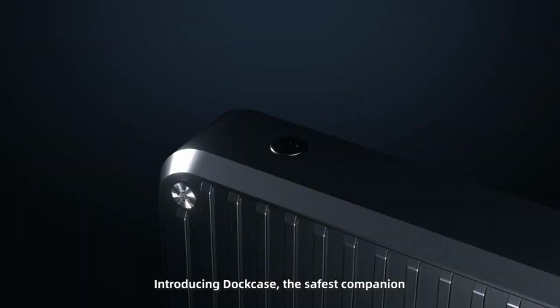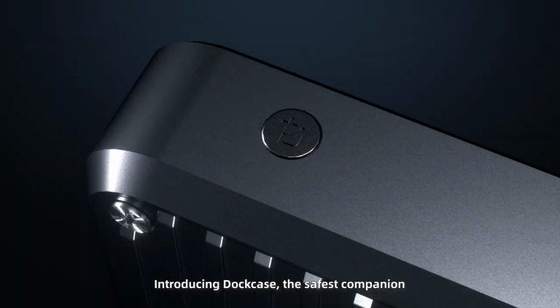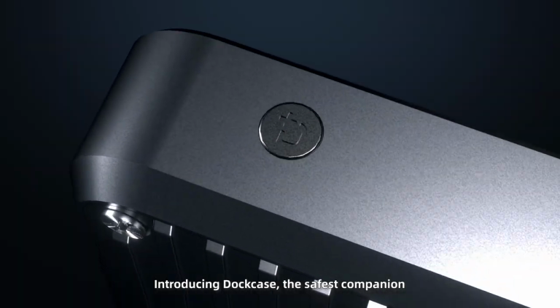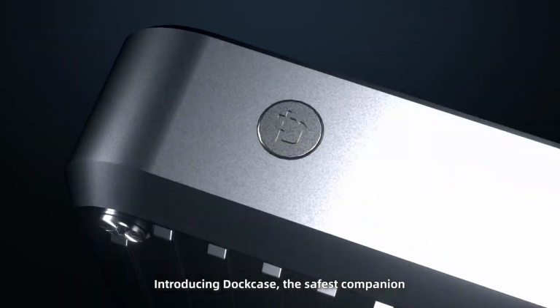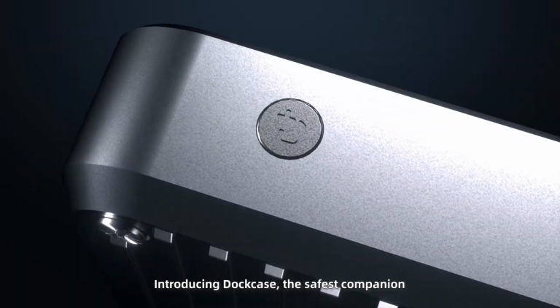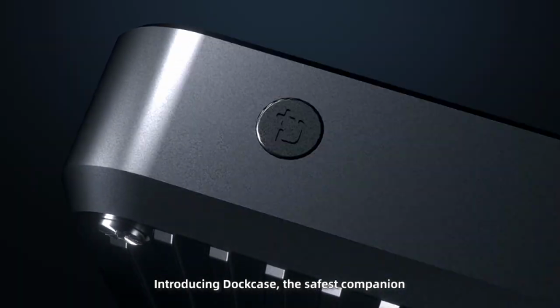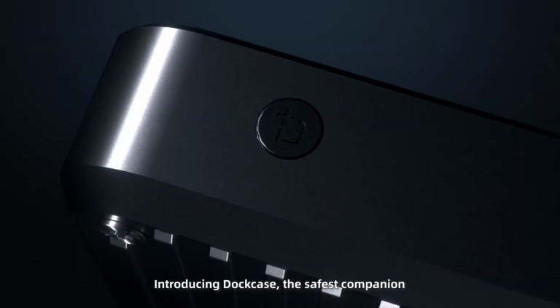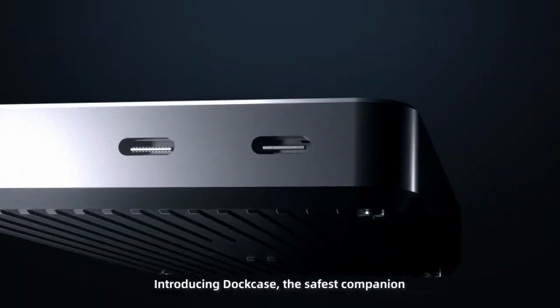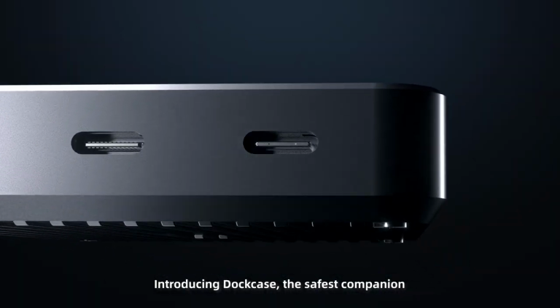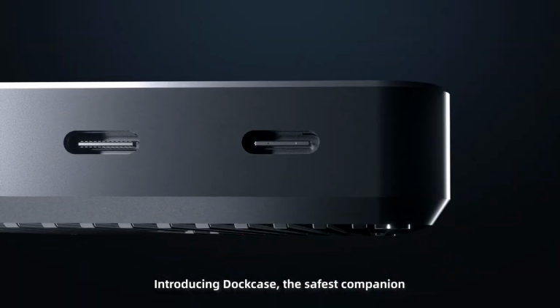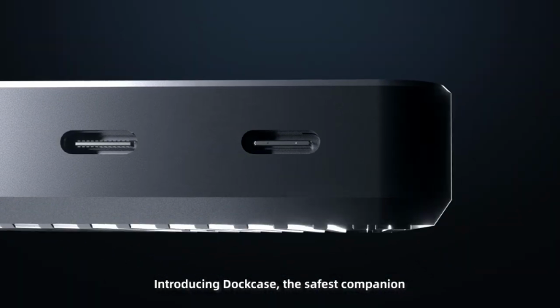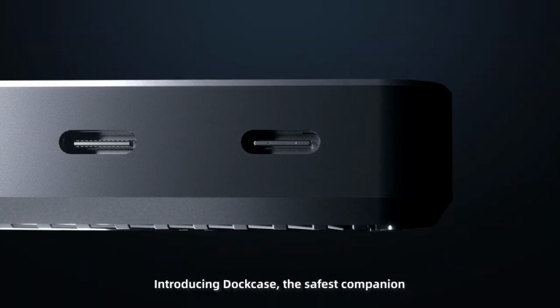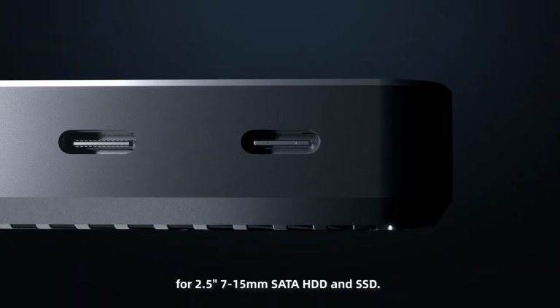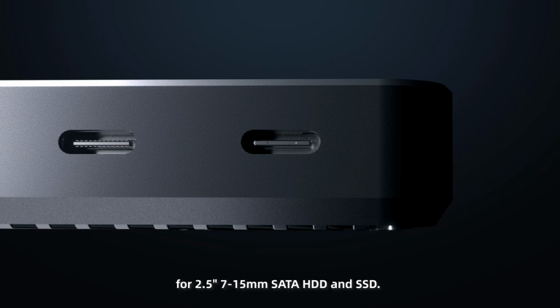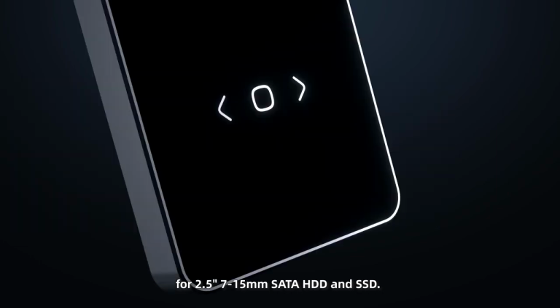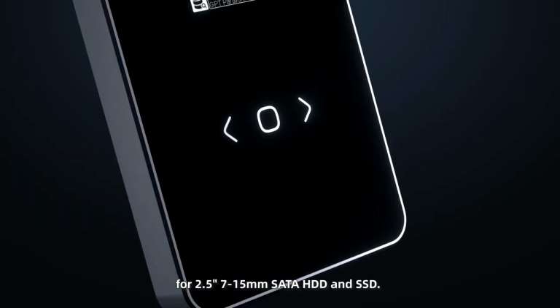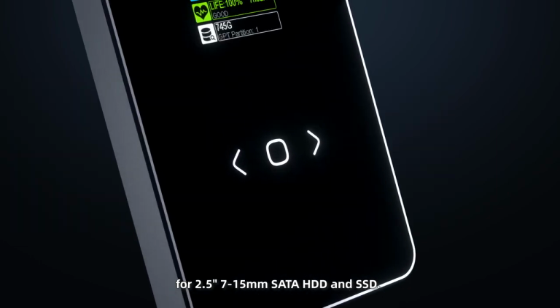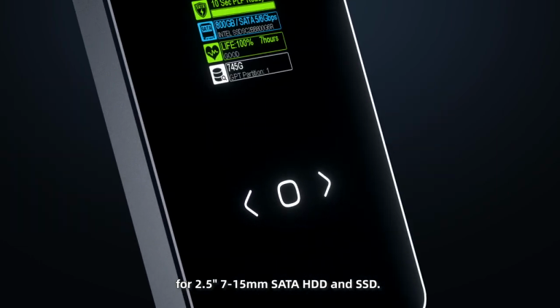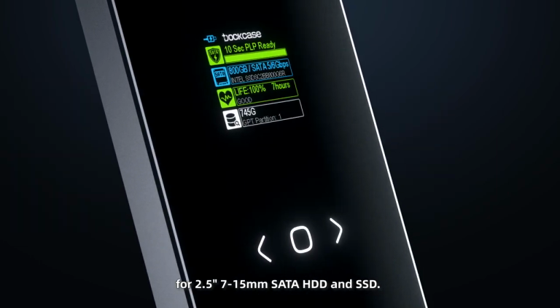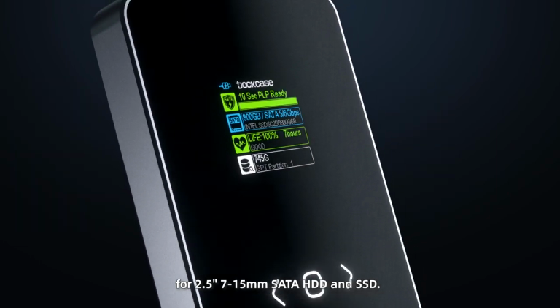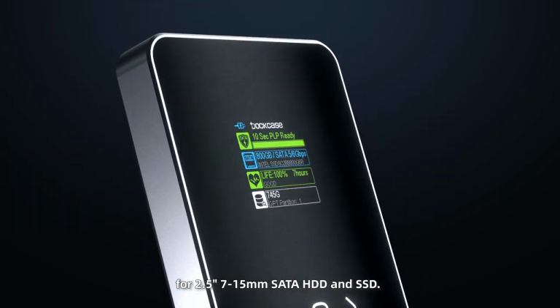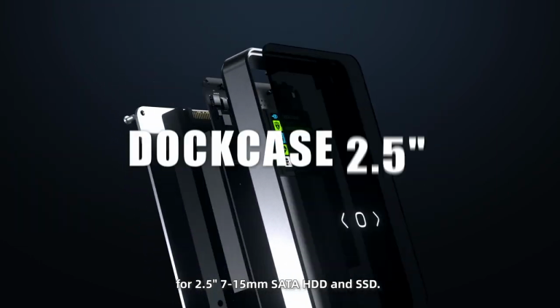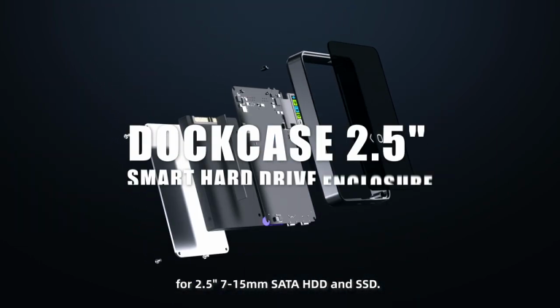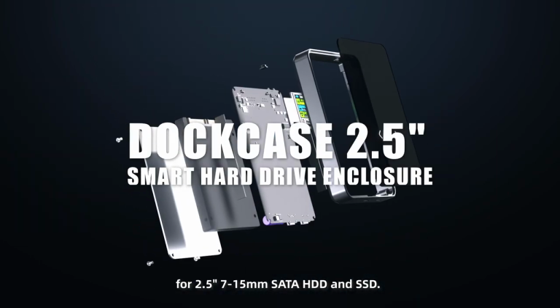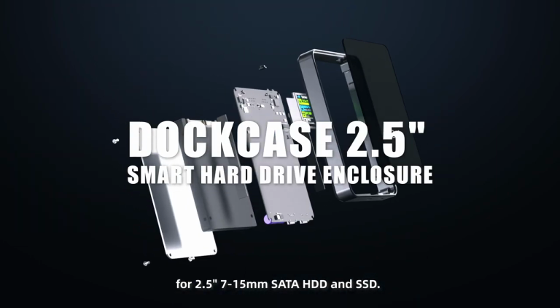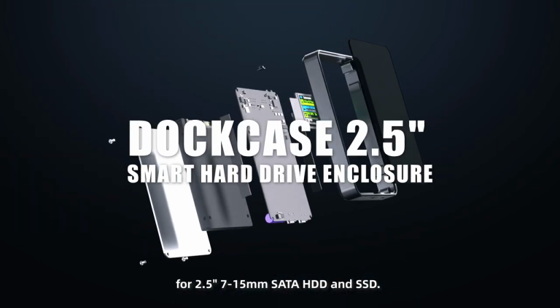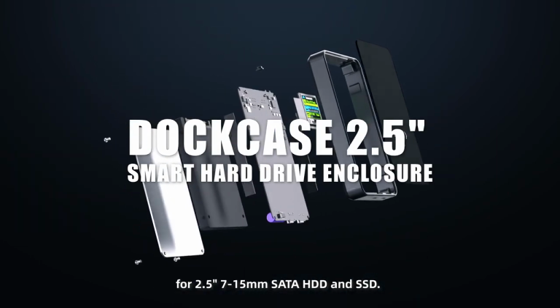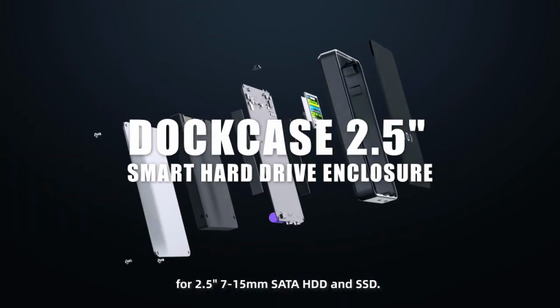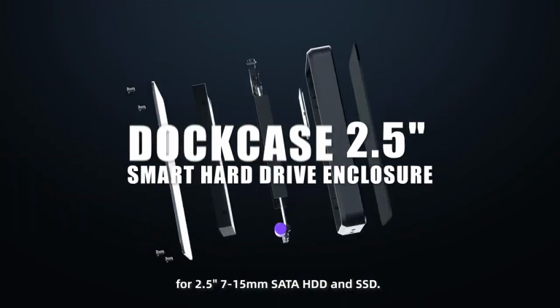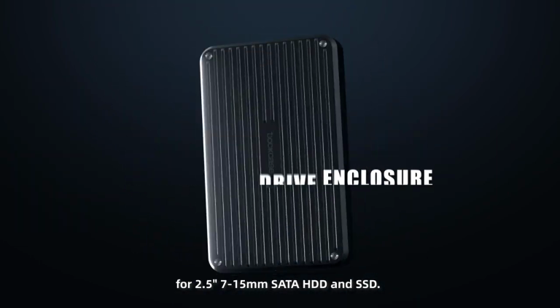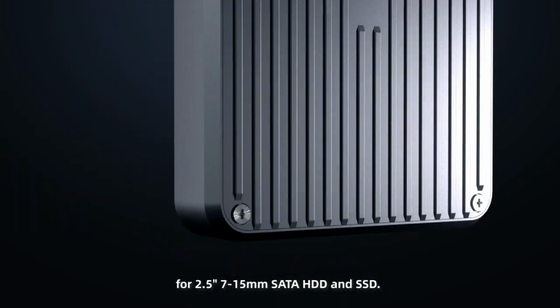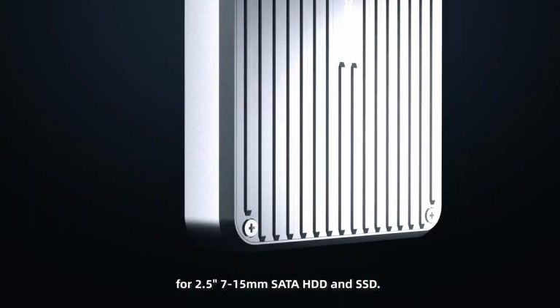Introducing Dot Case — the safest companion for 2.5 inch, 7 to 15 millimeter SATA HDD and SSD.